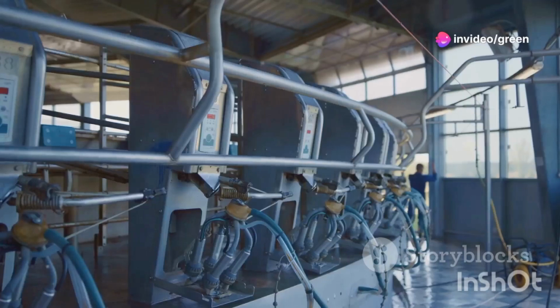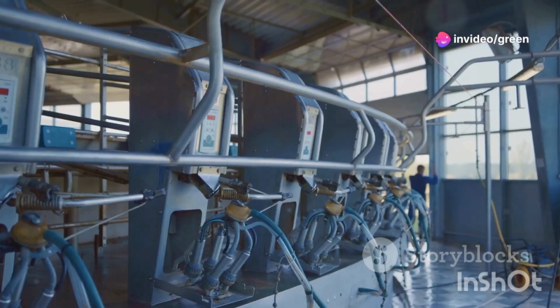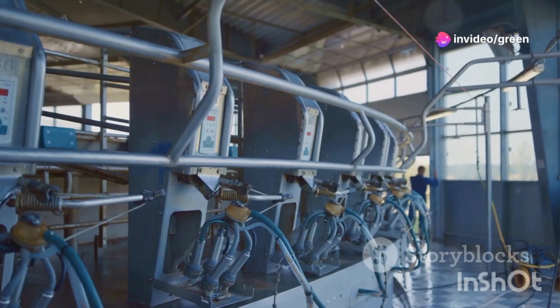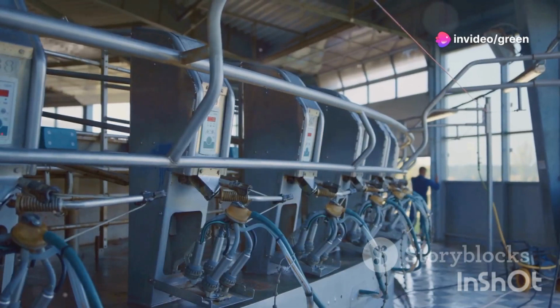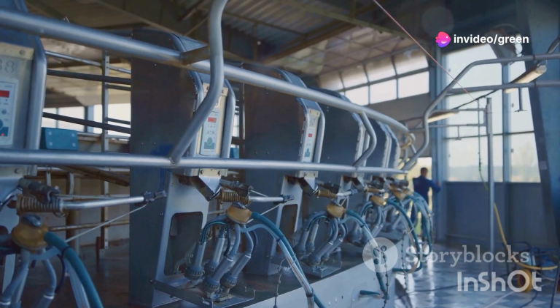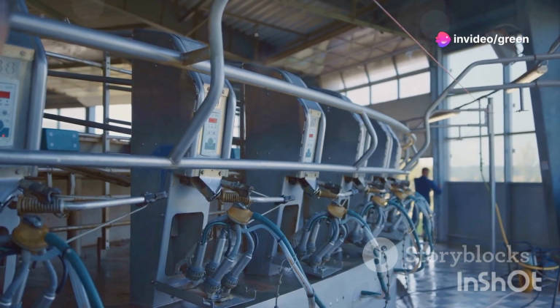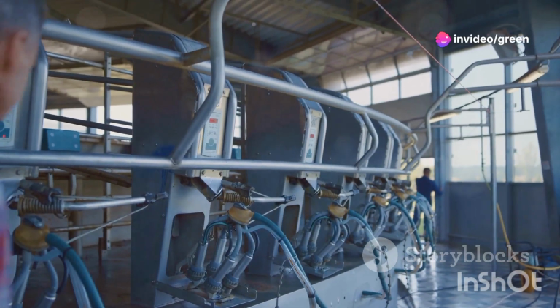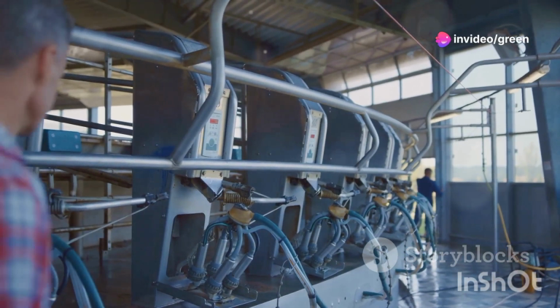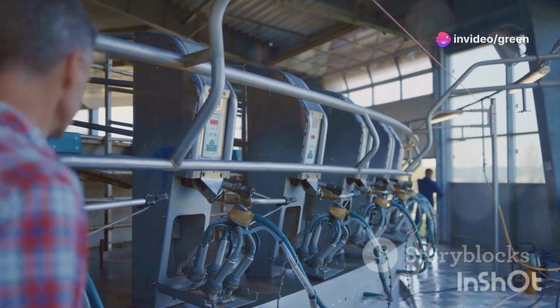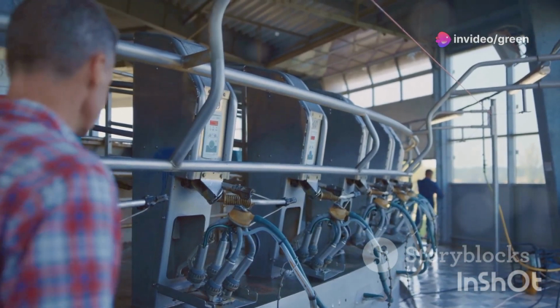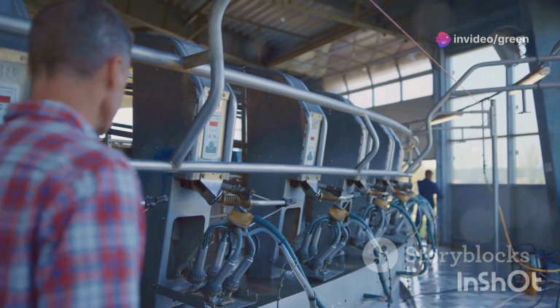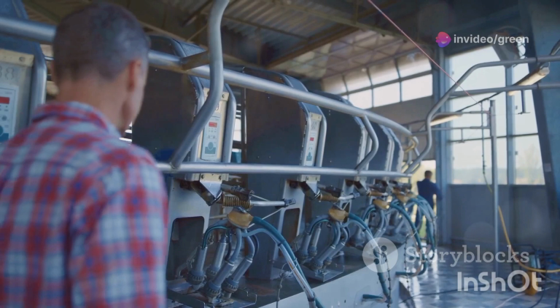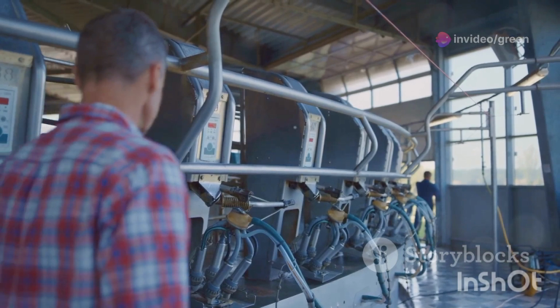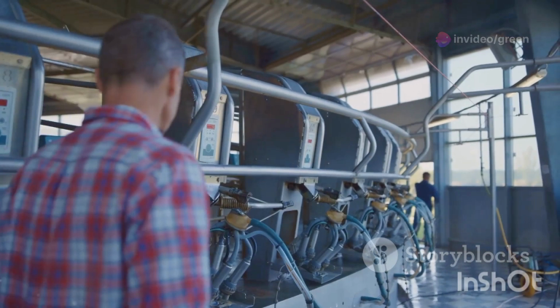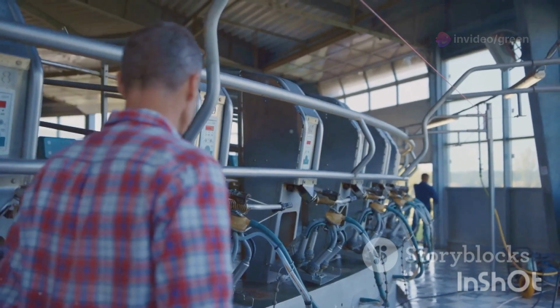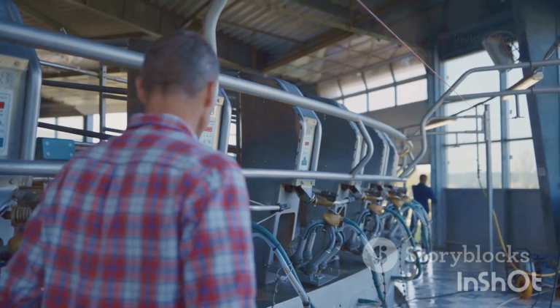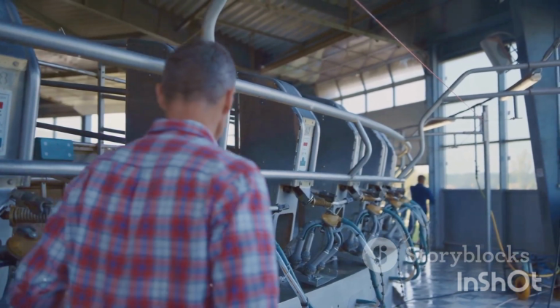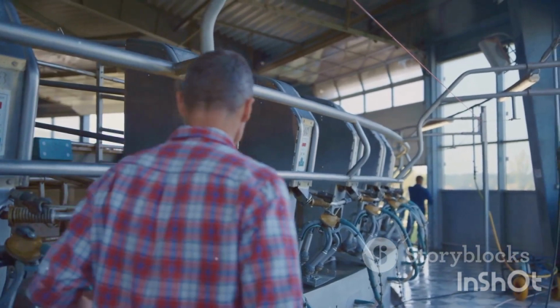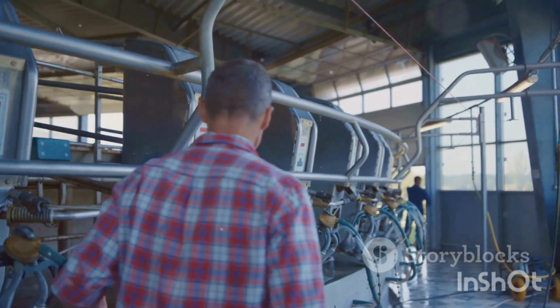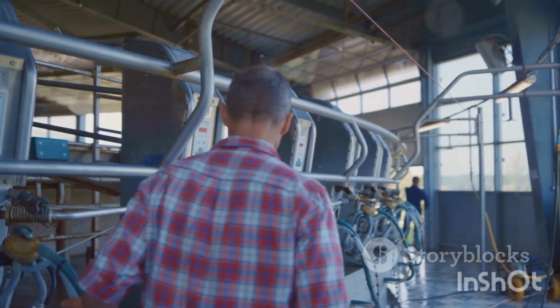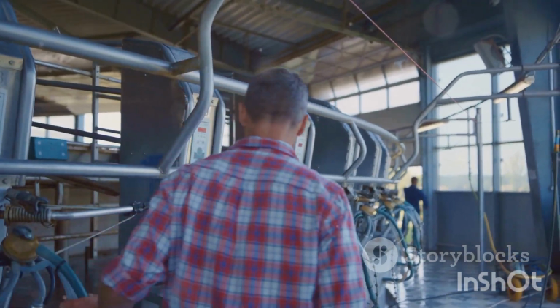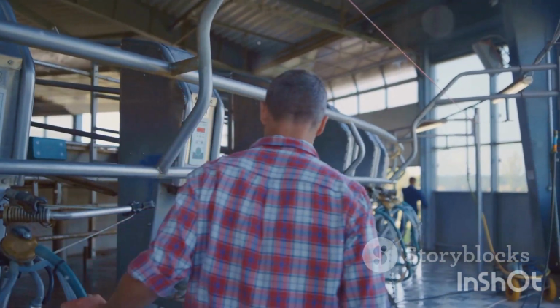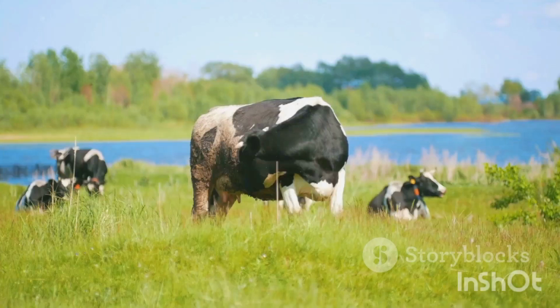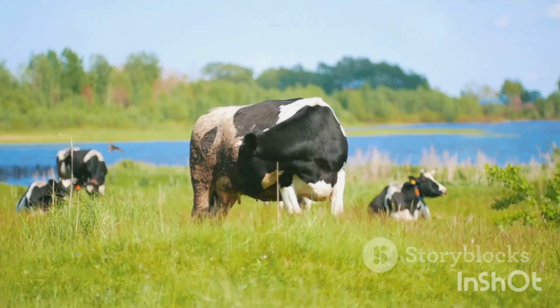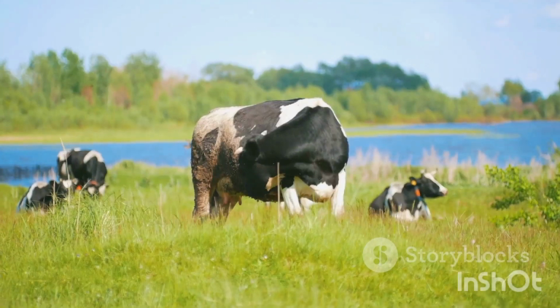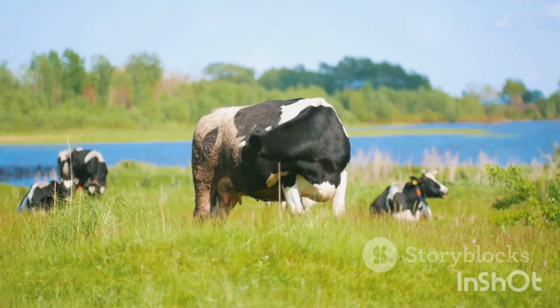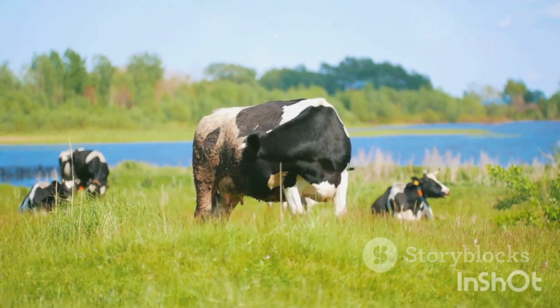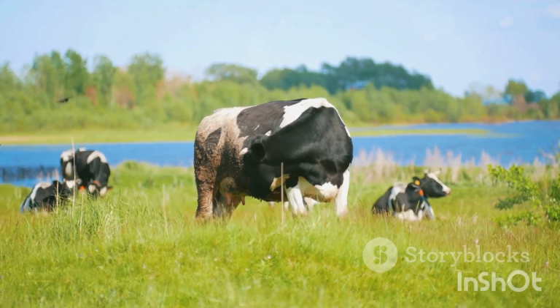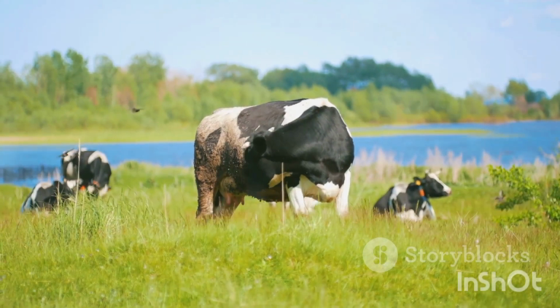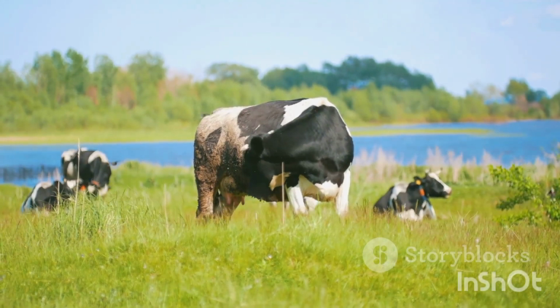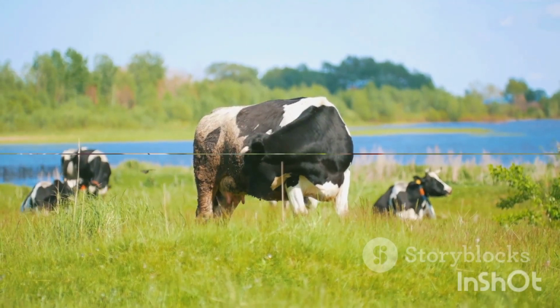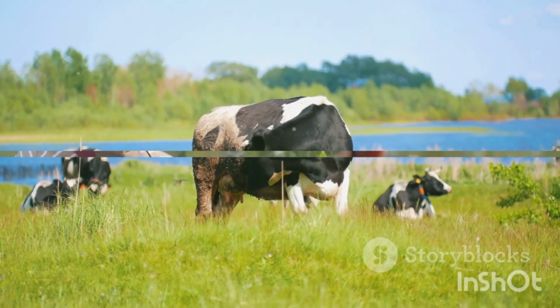By optimizing the cow's diets, farmers can produce more milk with the same number of animals, reducing the overall environmental footprint.